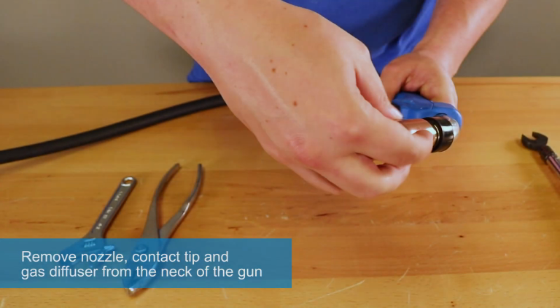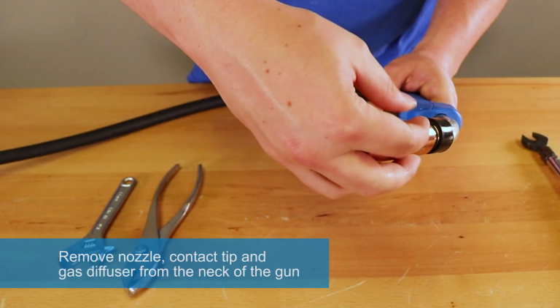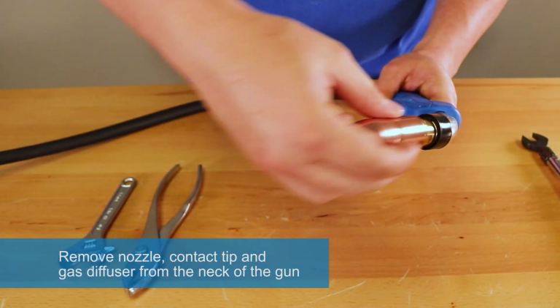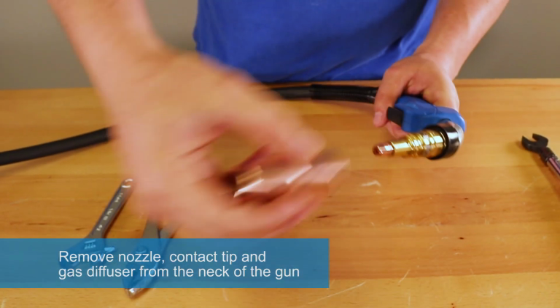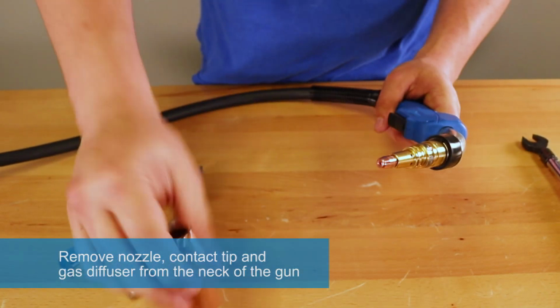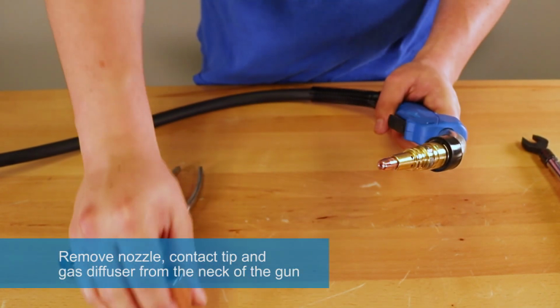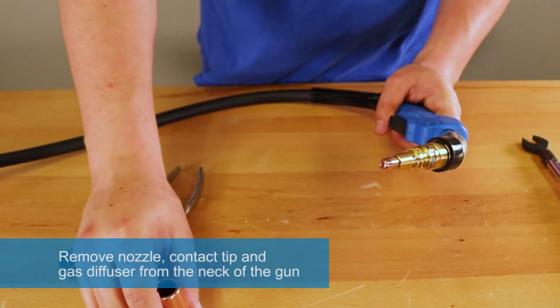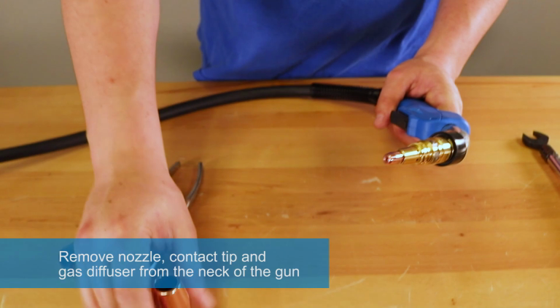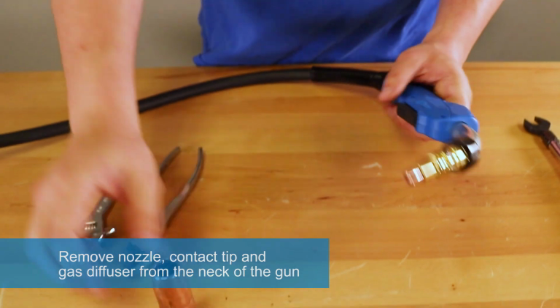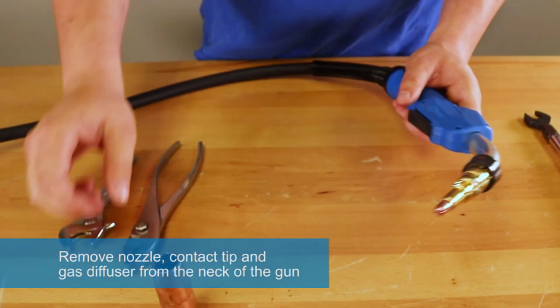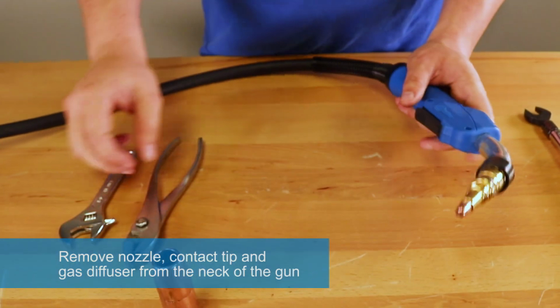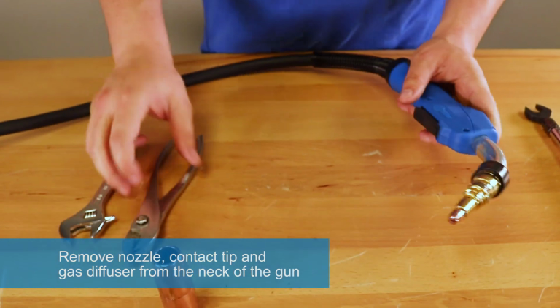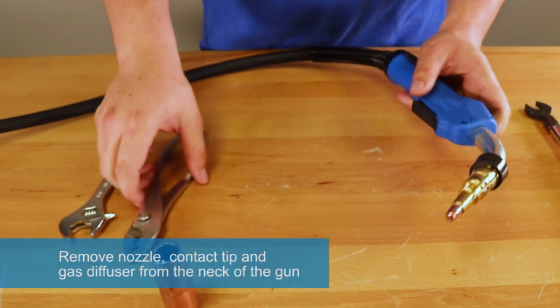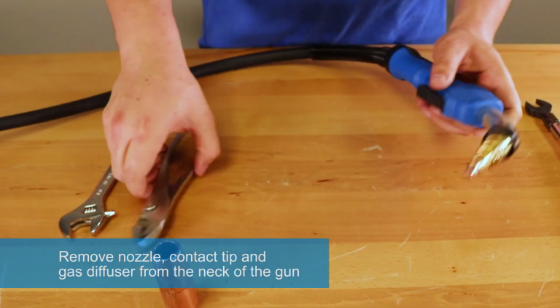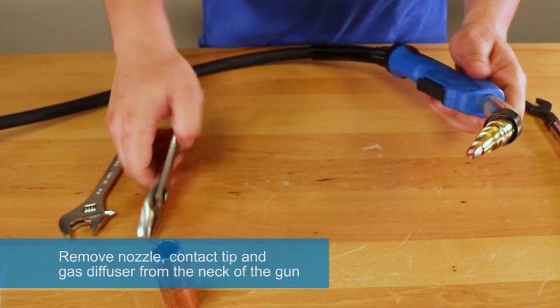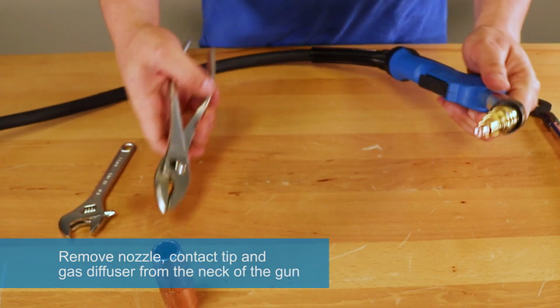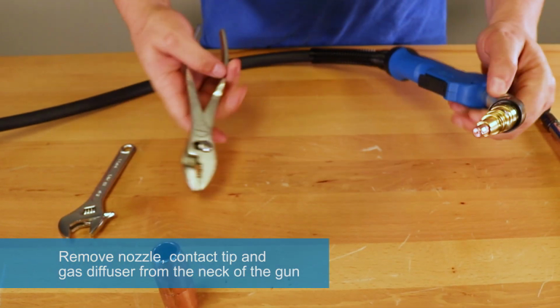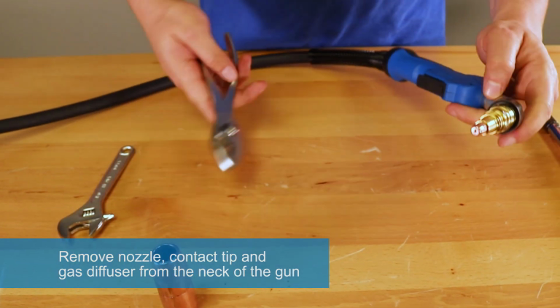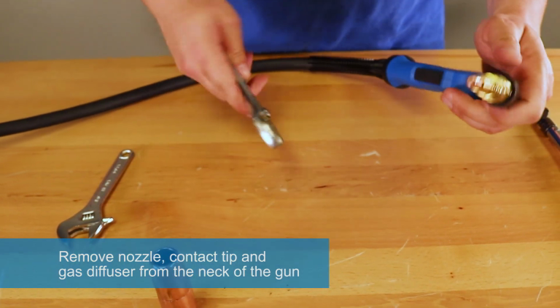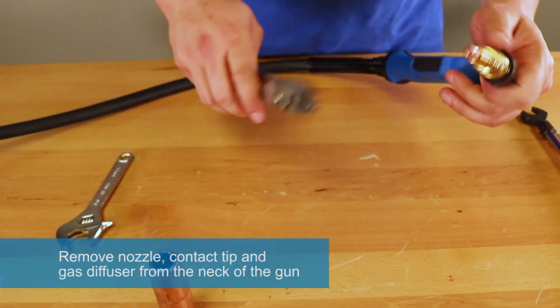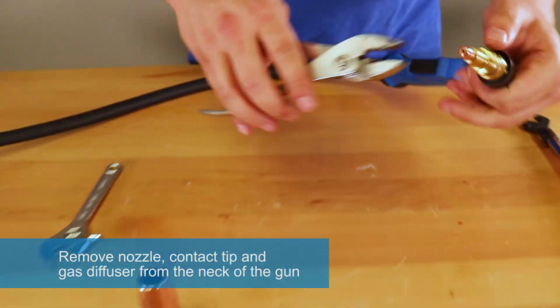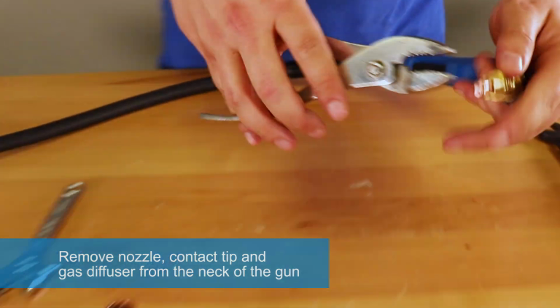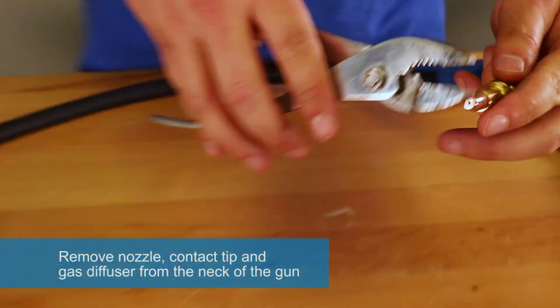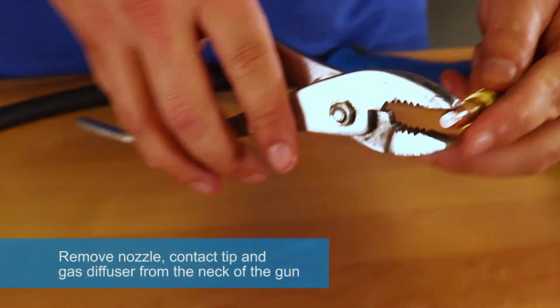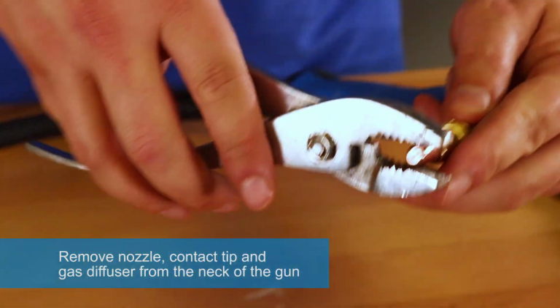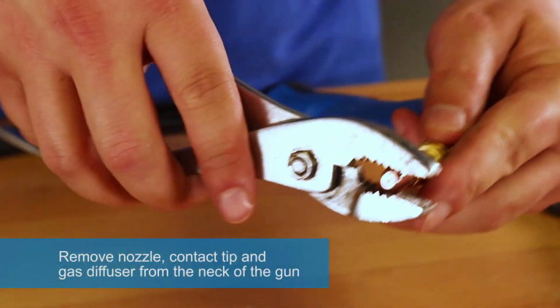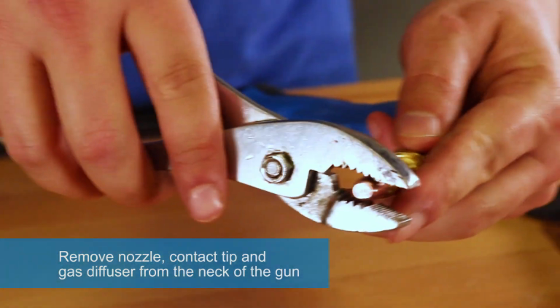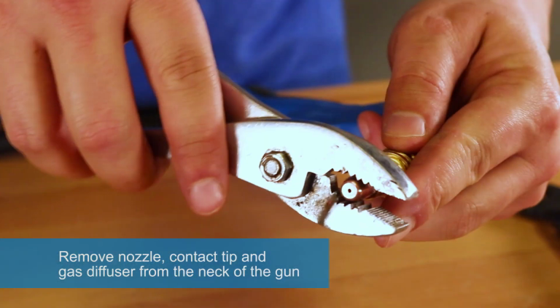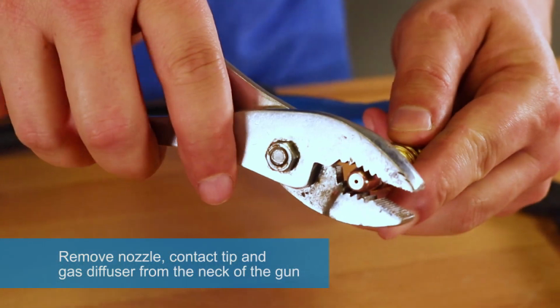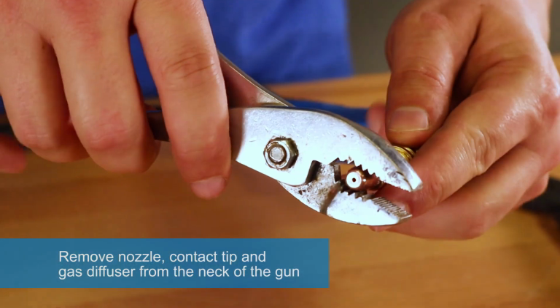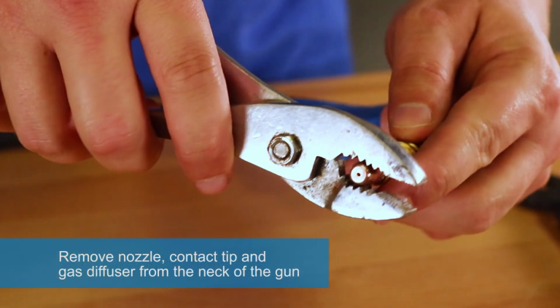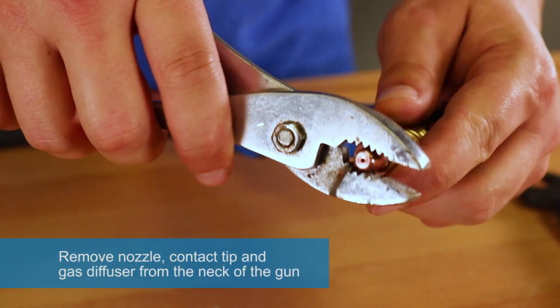Remove the nozzle, contact tip, and gas diffuser from the neck of the gun.